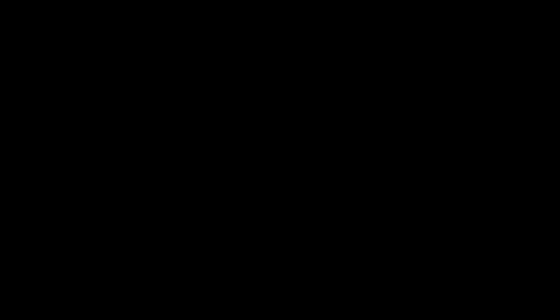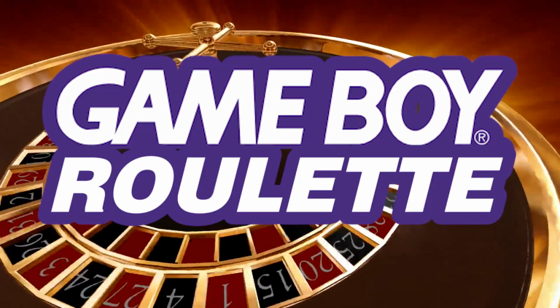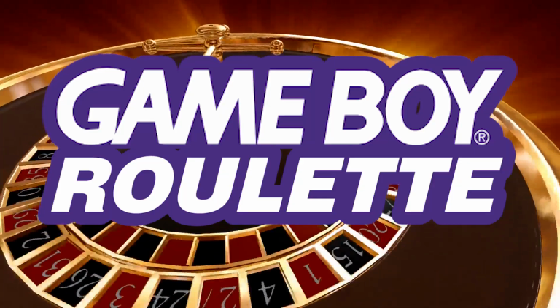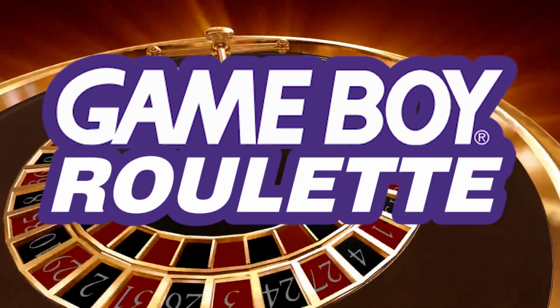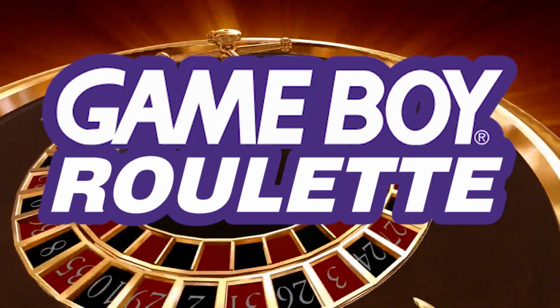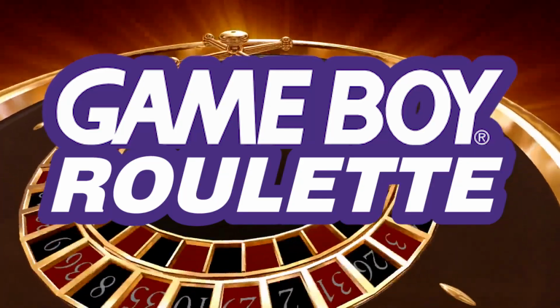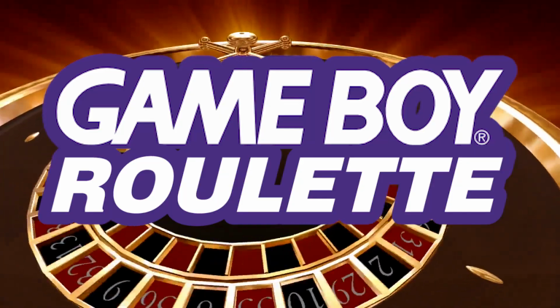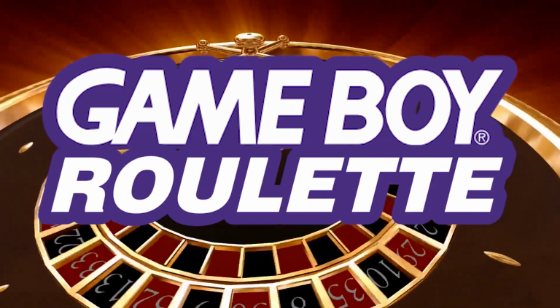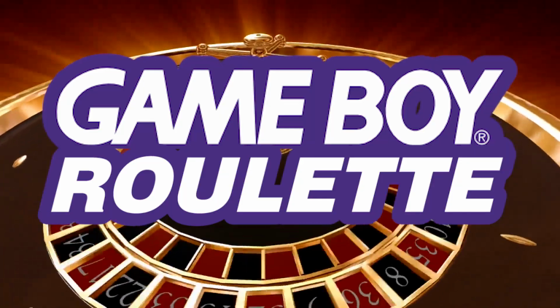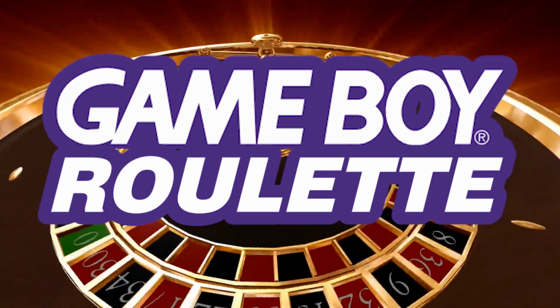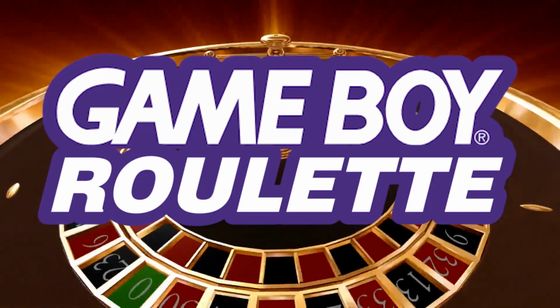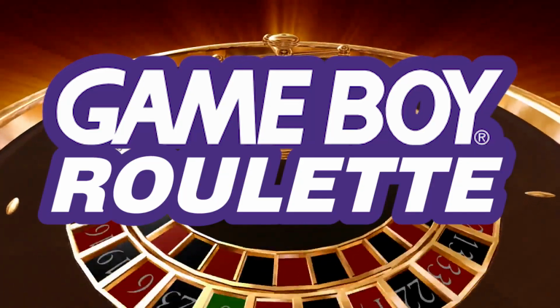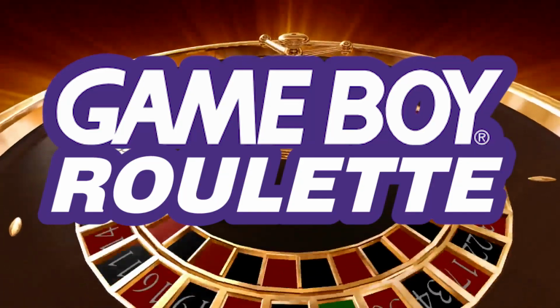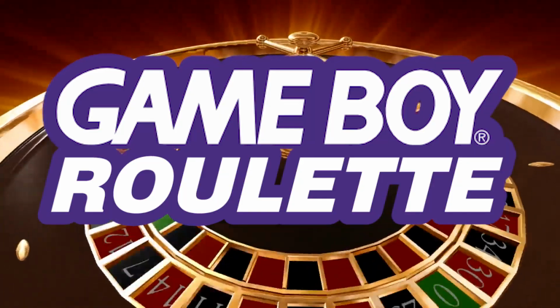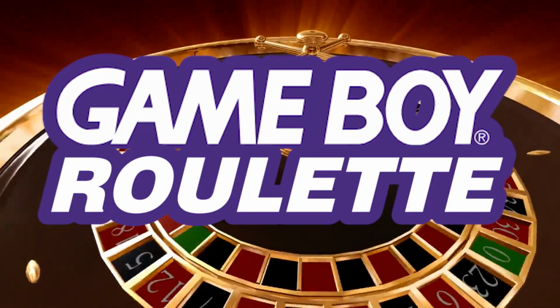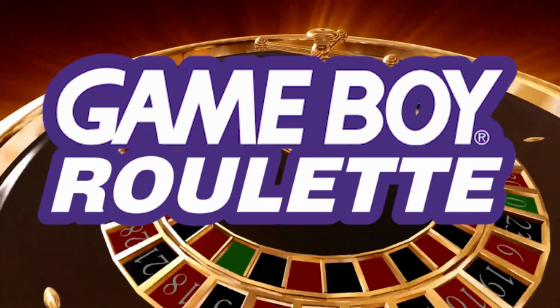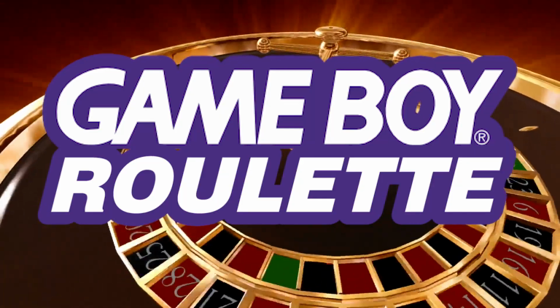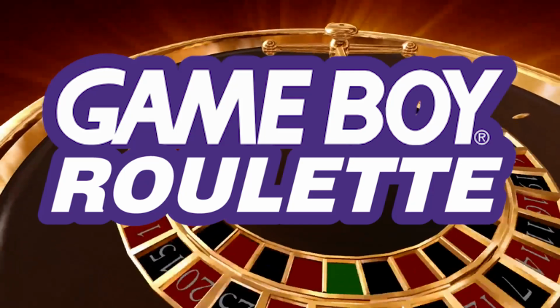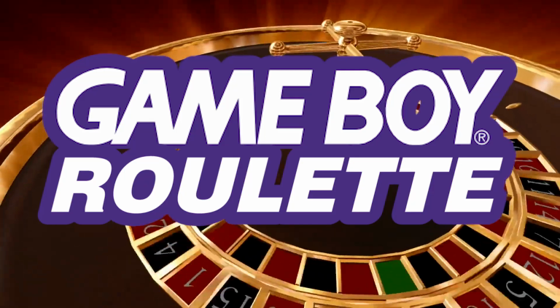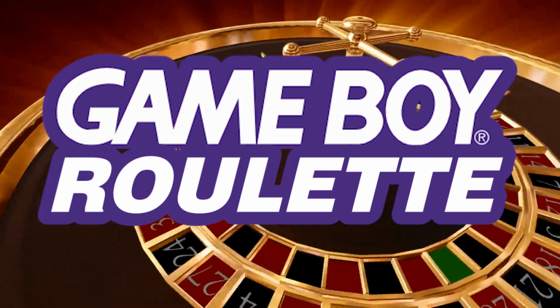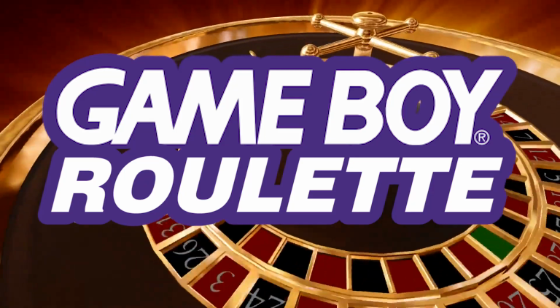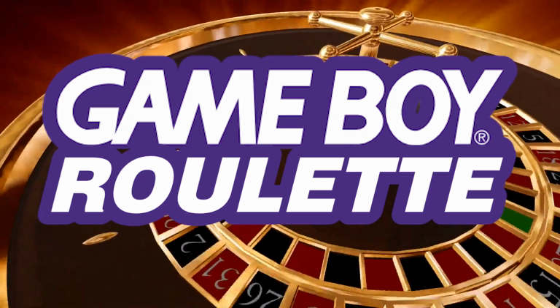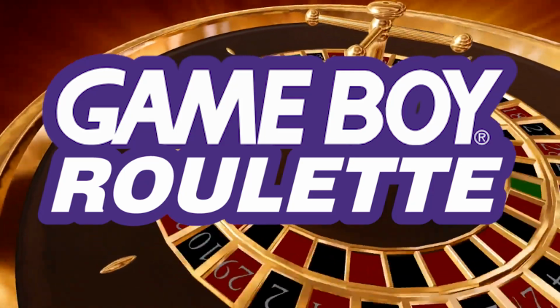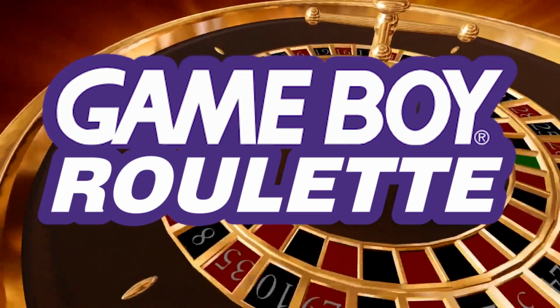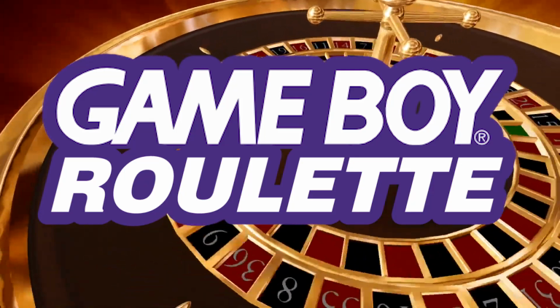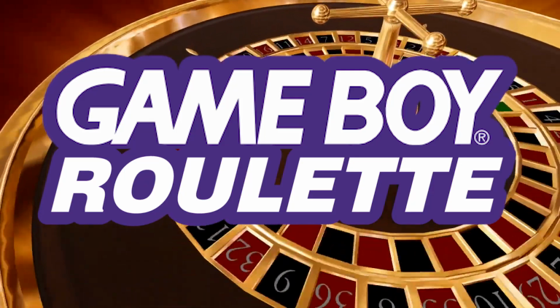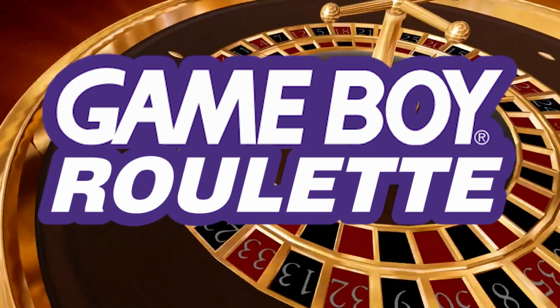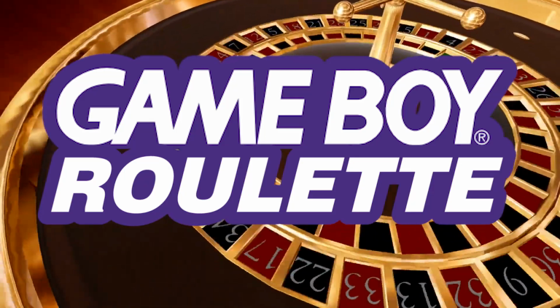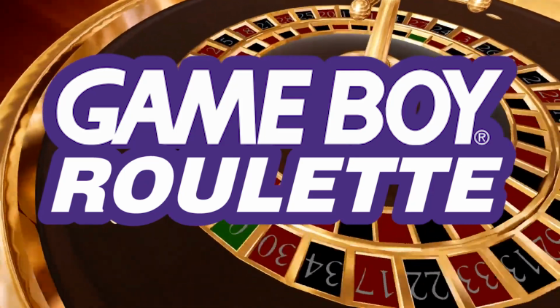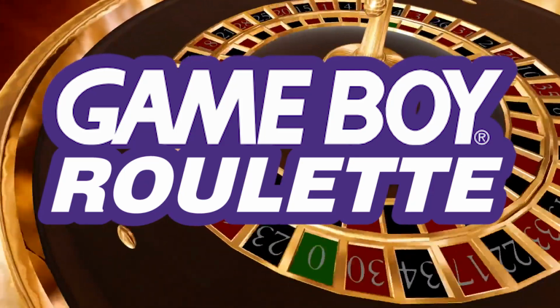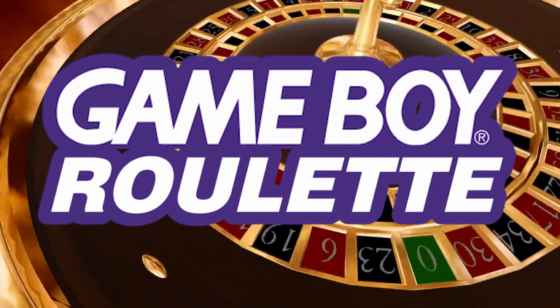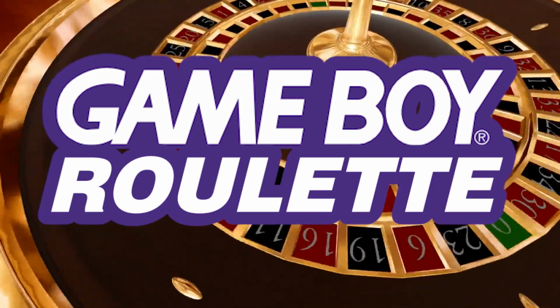Welcome to another episode of Game Boy Roulette, where we take a look at randomly chosen games from the Game Boy library.